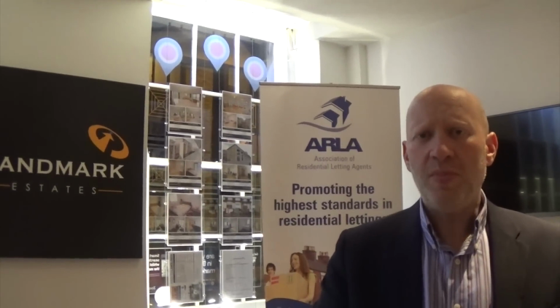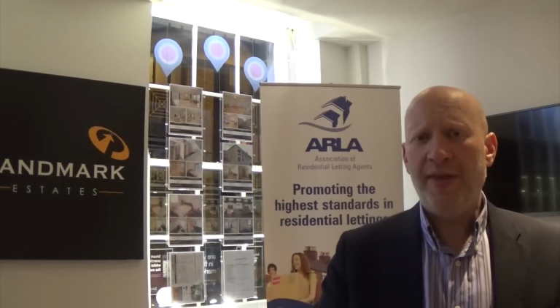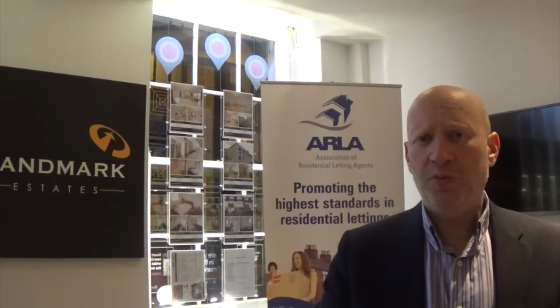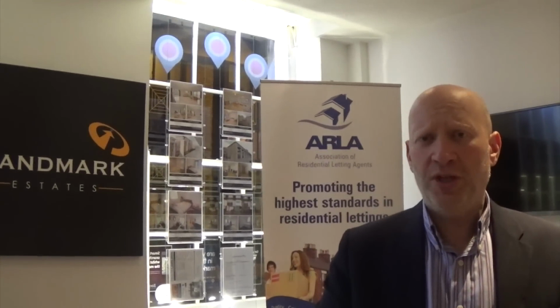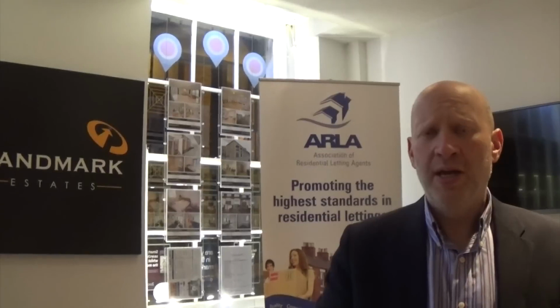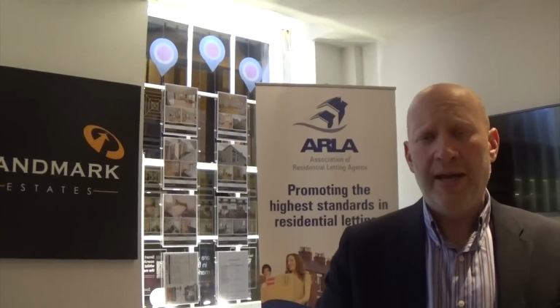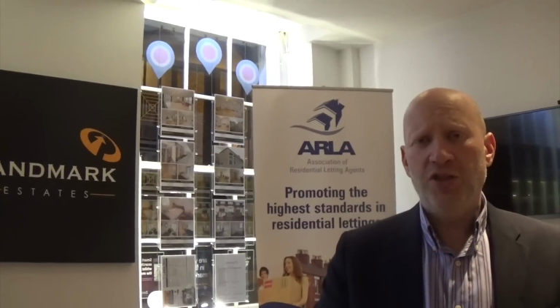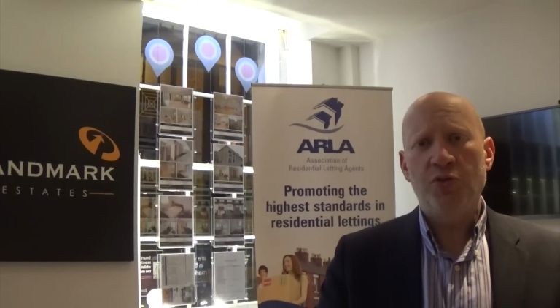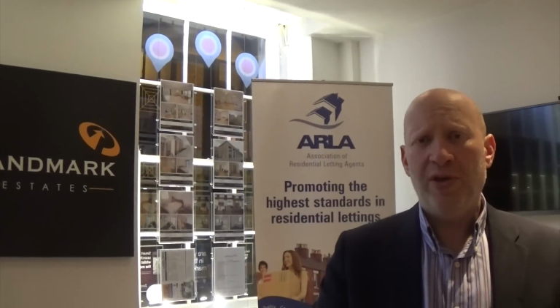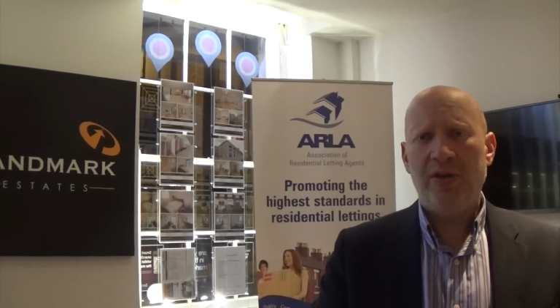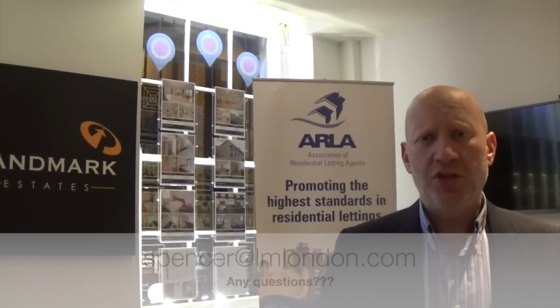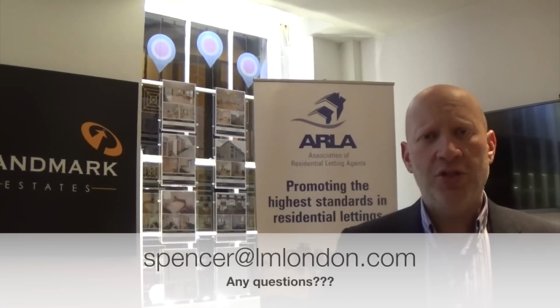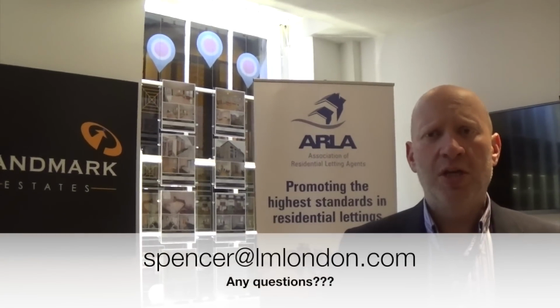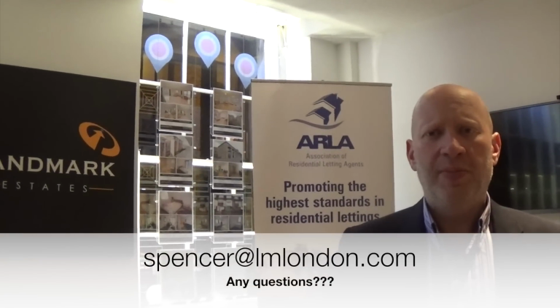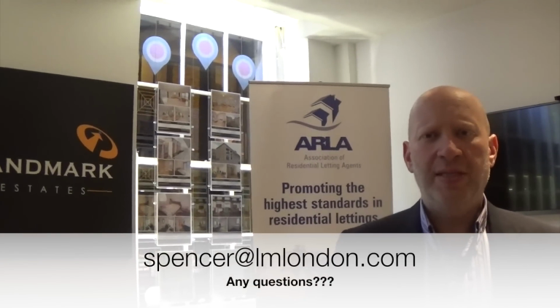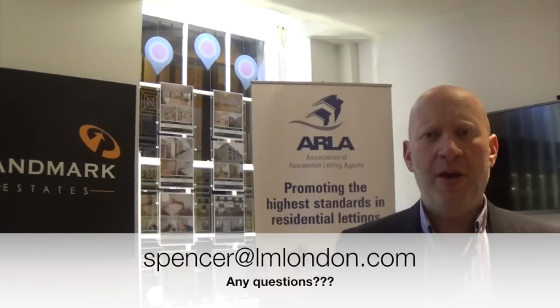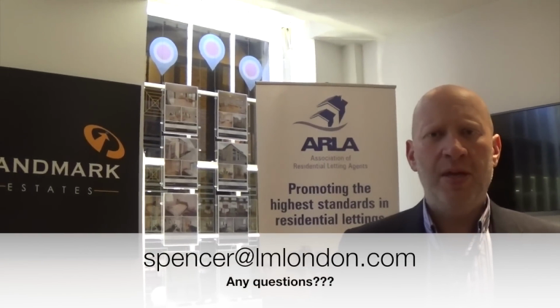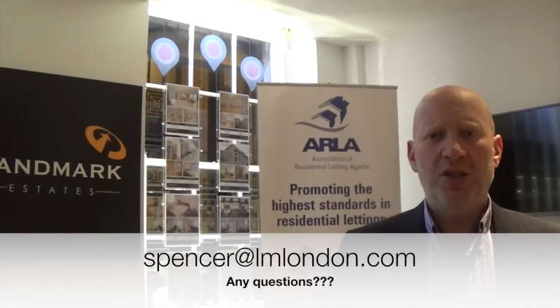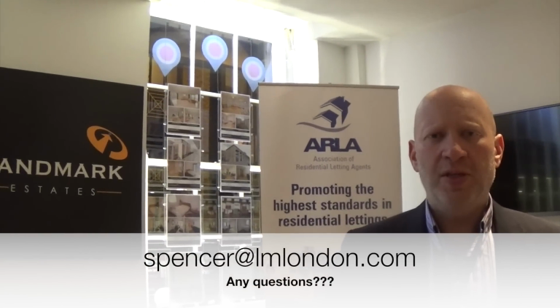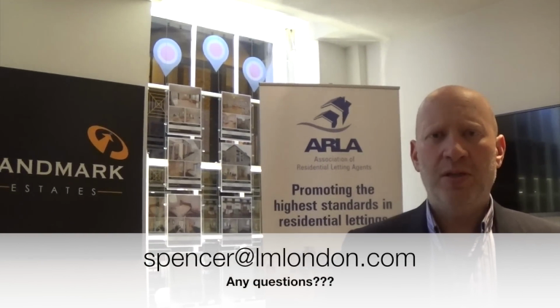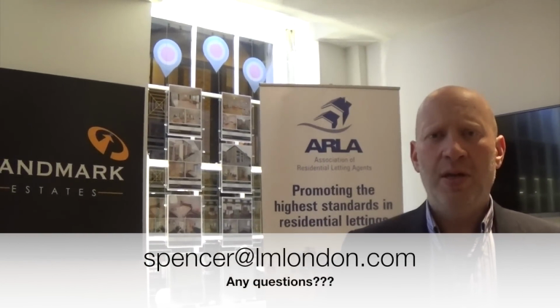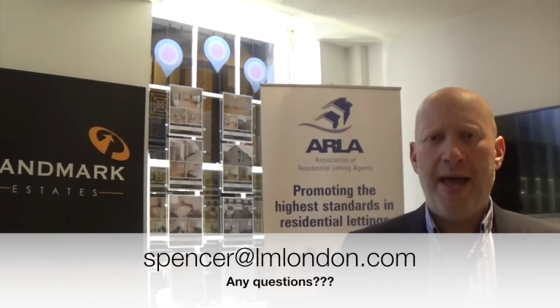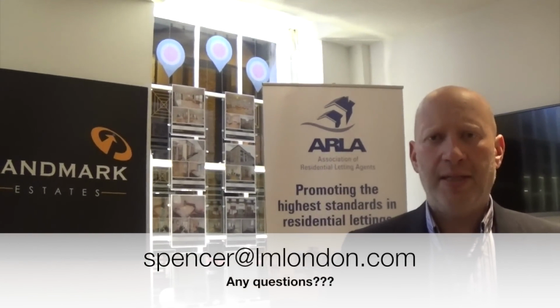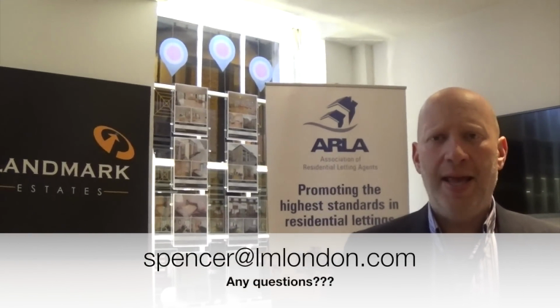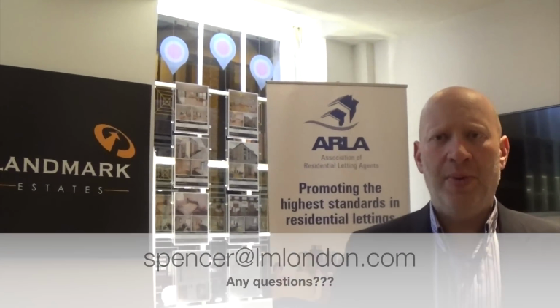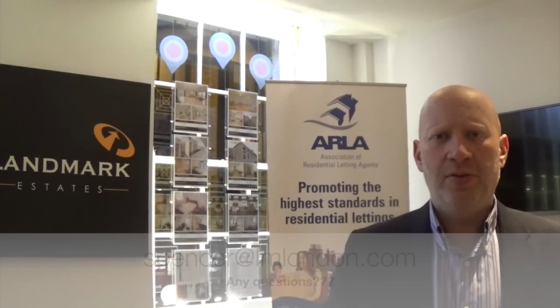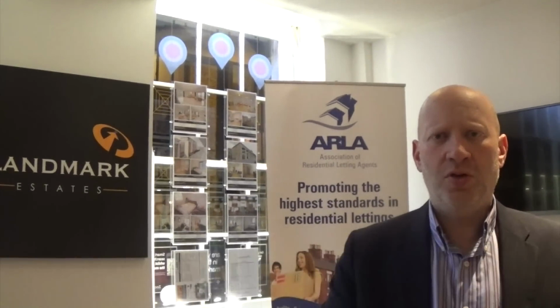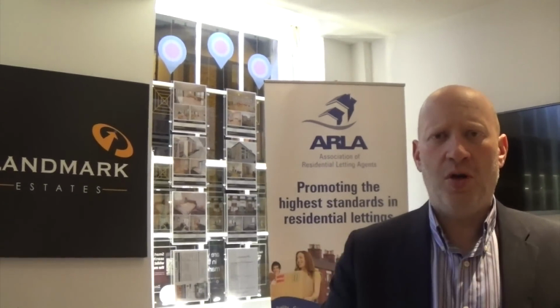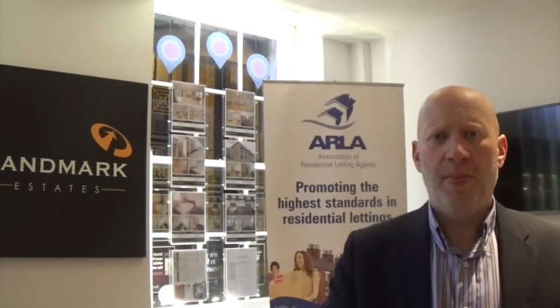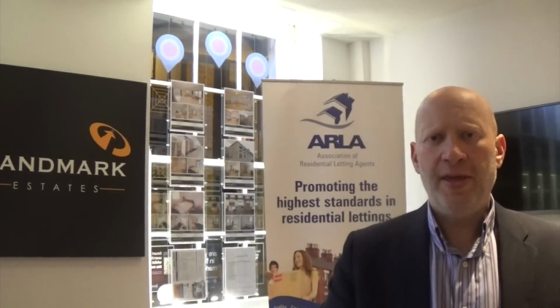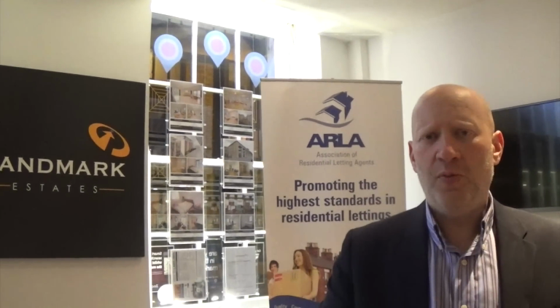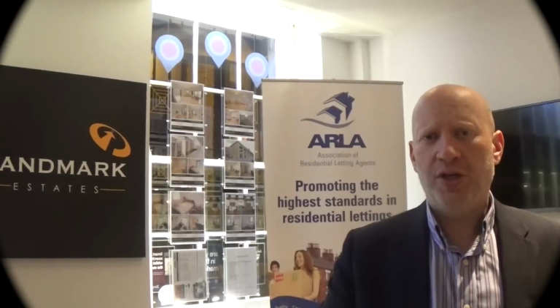Thanks for watching and as usual, if you have any questions, please email me at spencer@lmlondon.com. Thank you for watching.